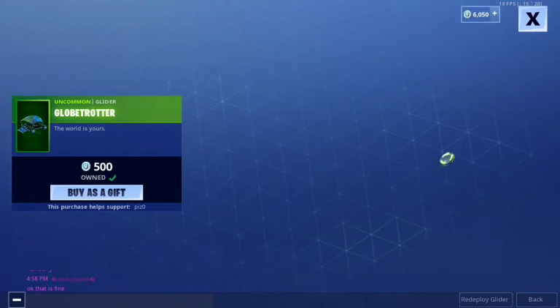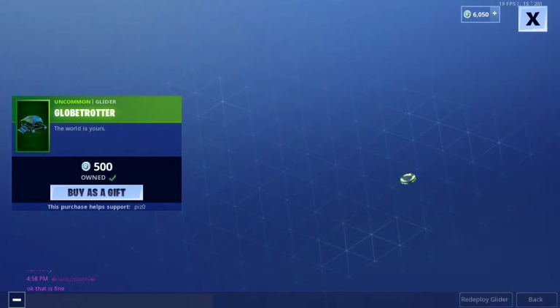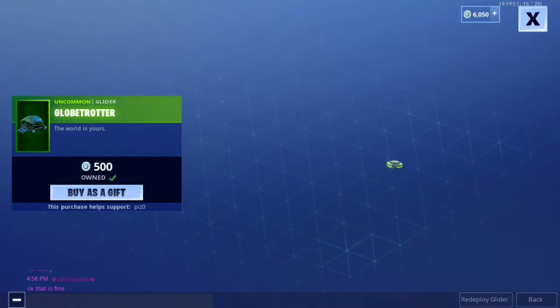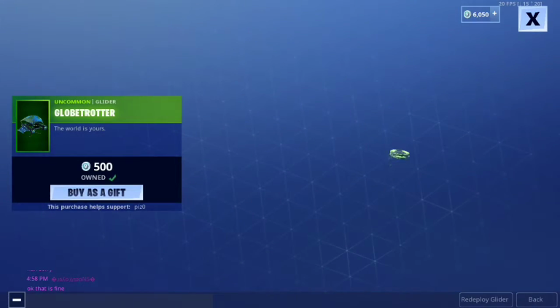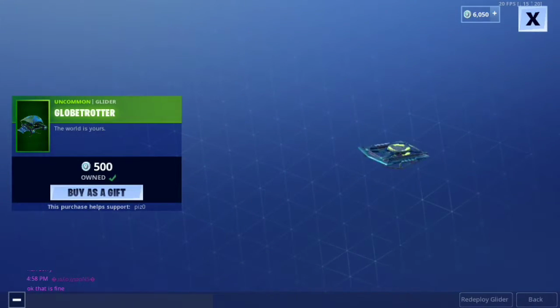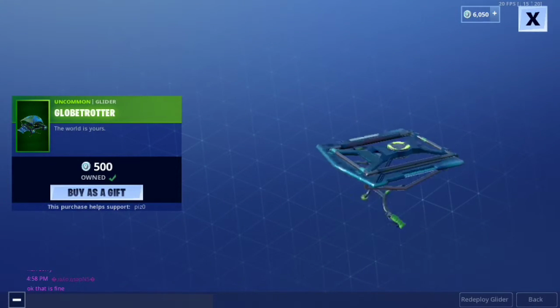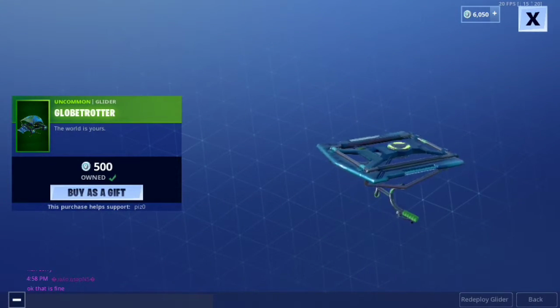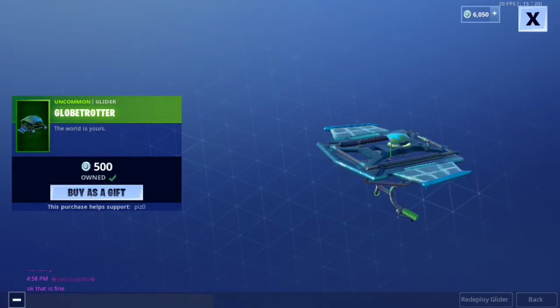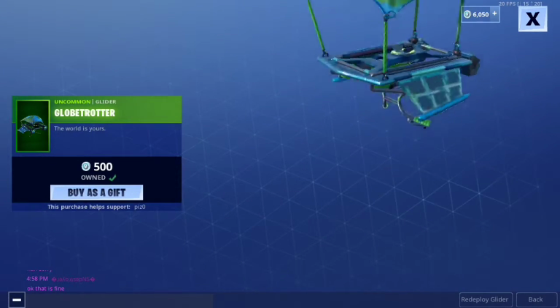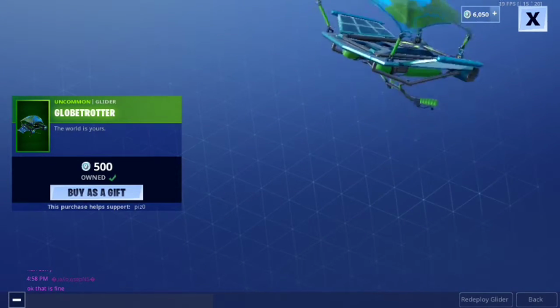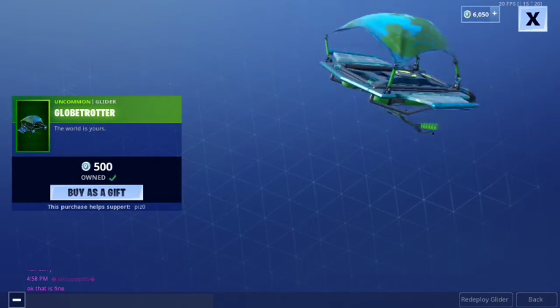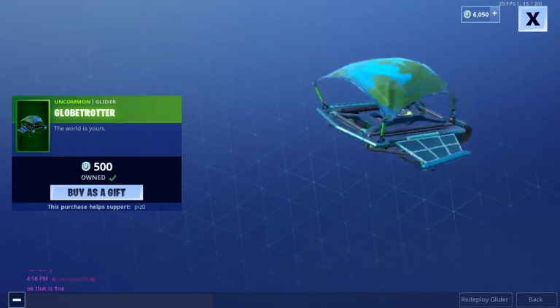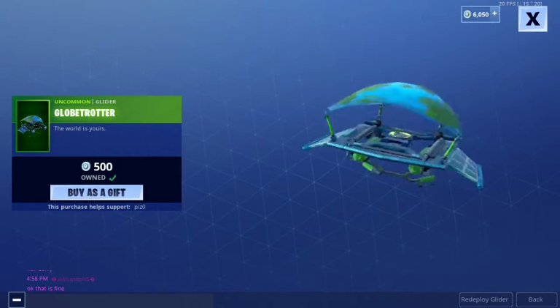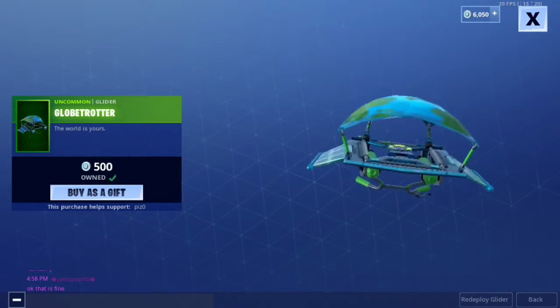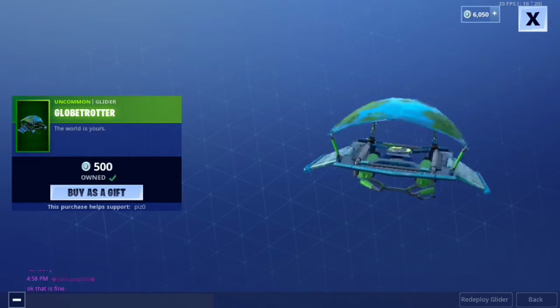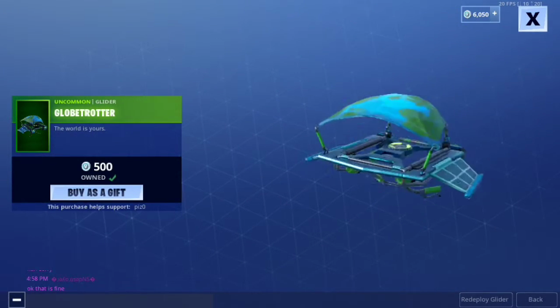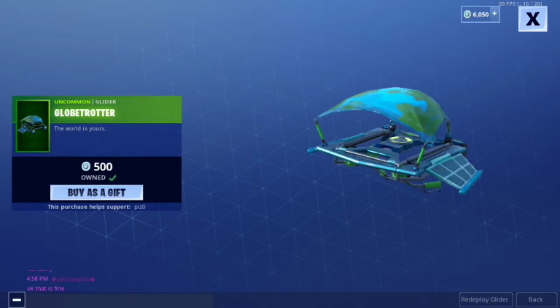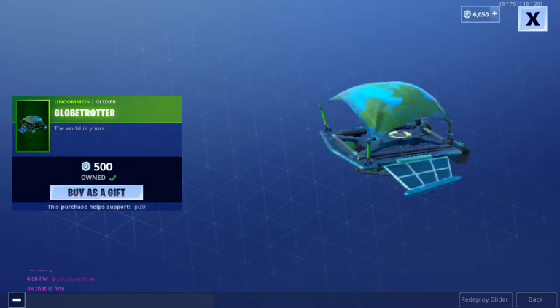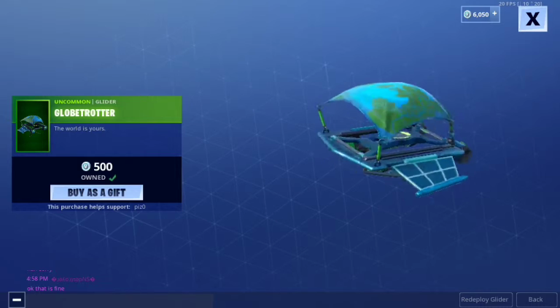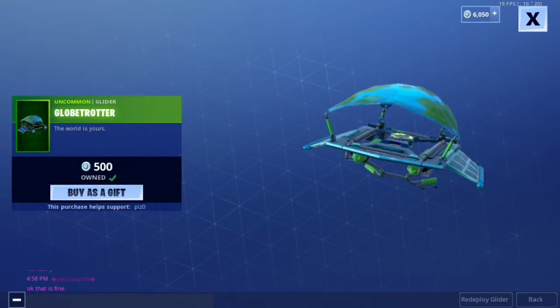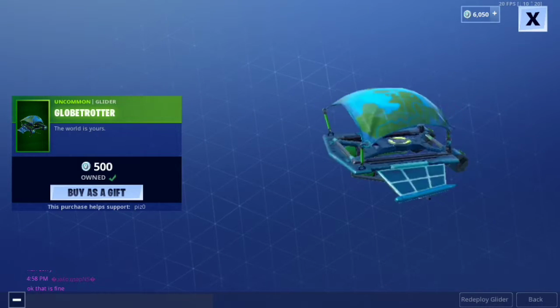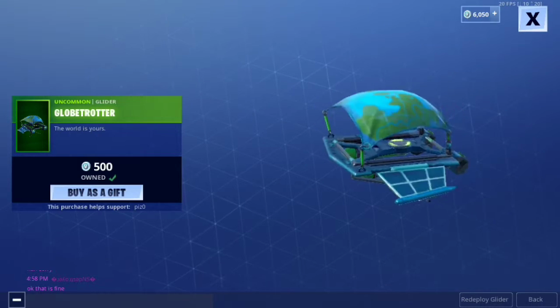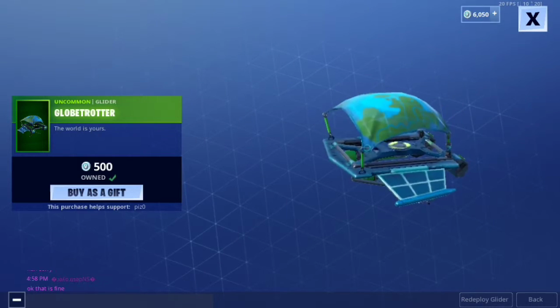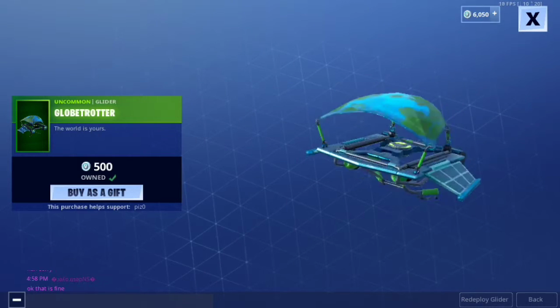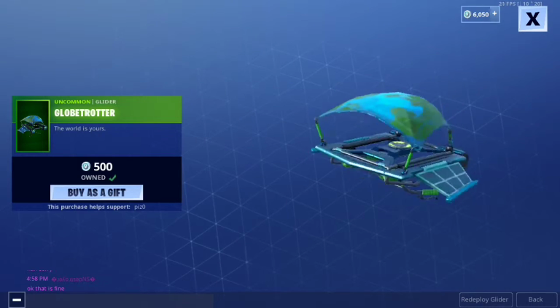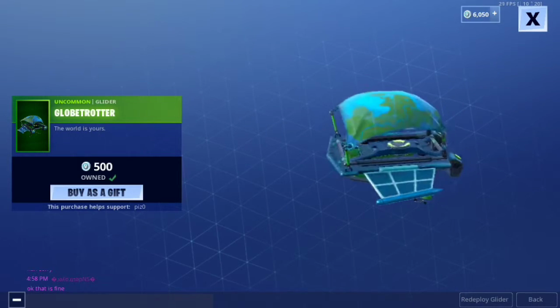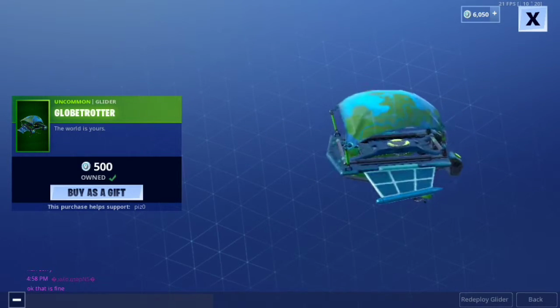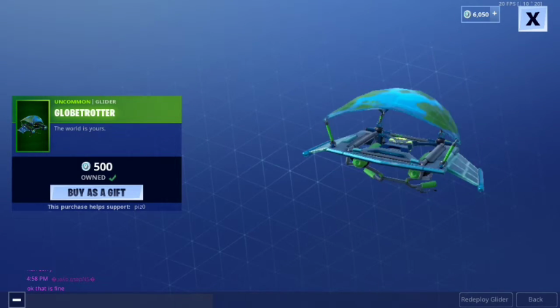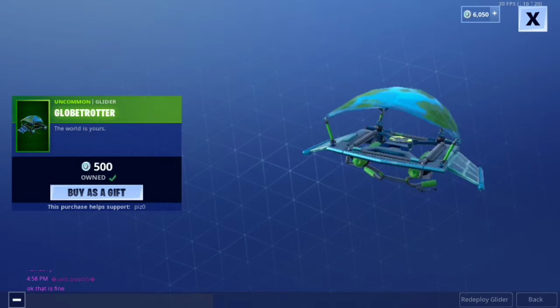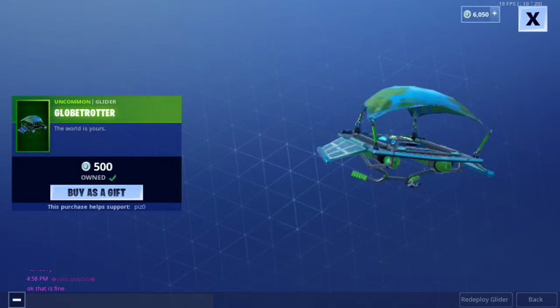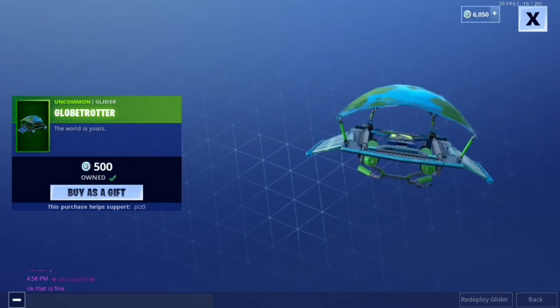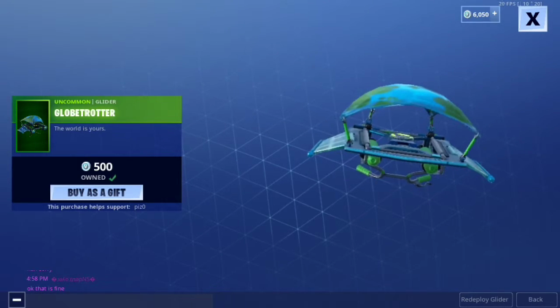Then we have the Globetrotter glider. This one came out like two weeks ago or last week. Pretty cool.